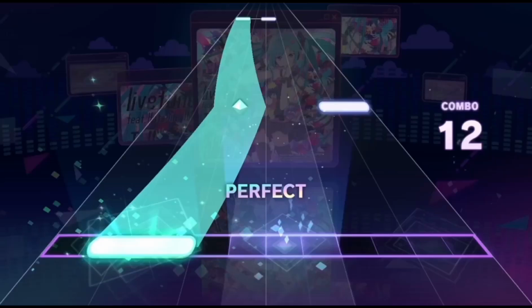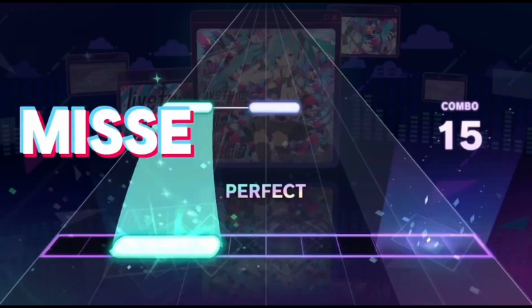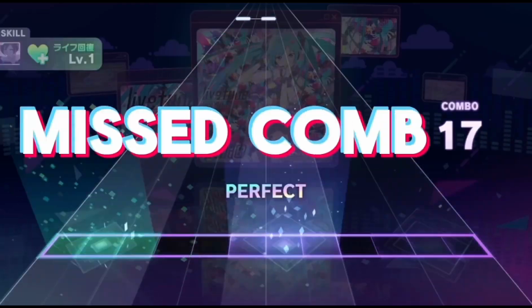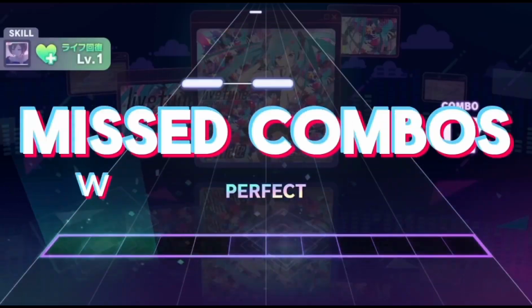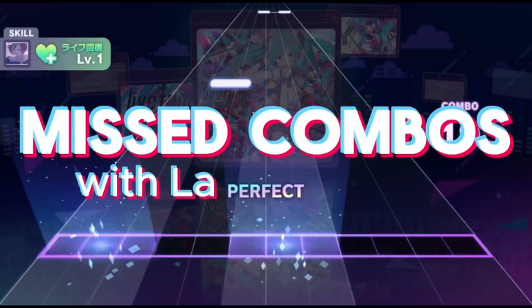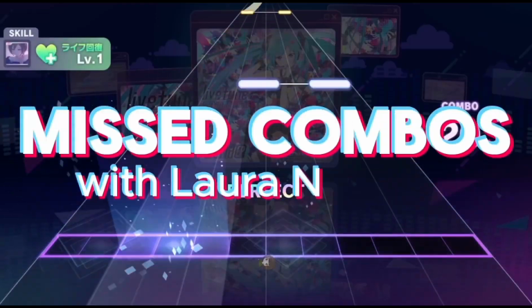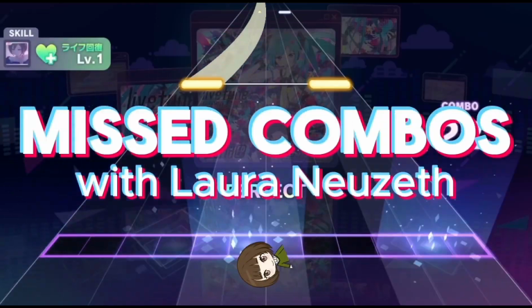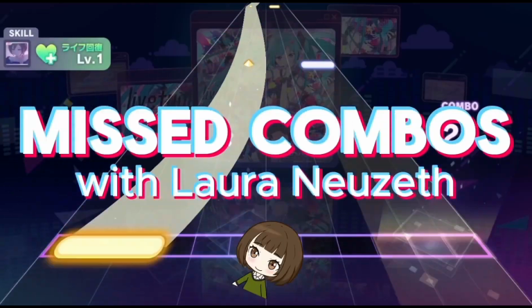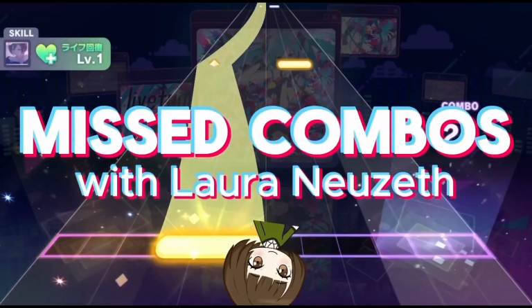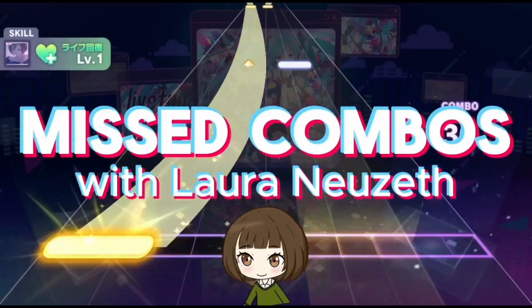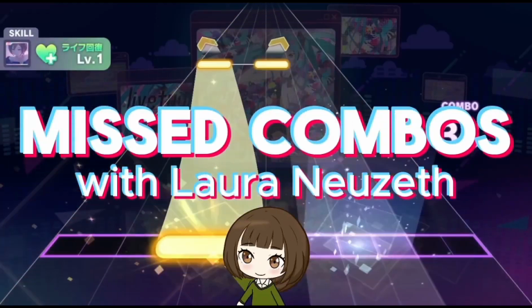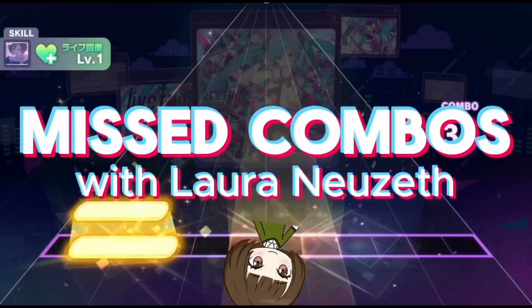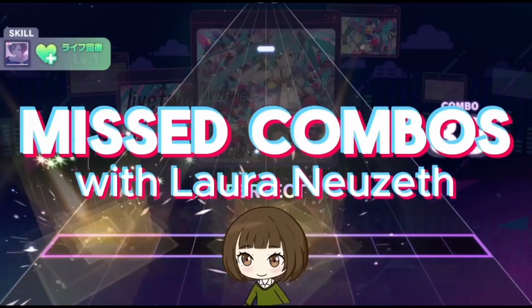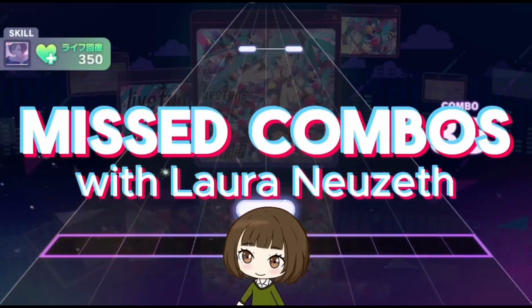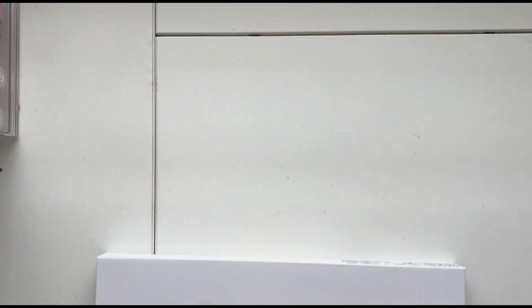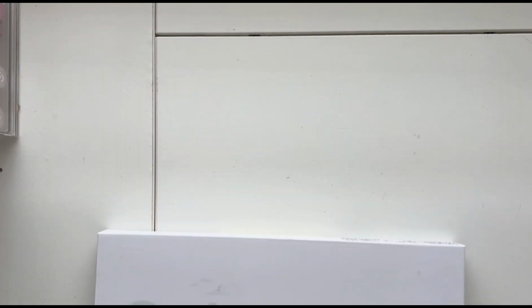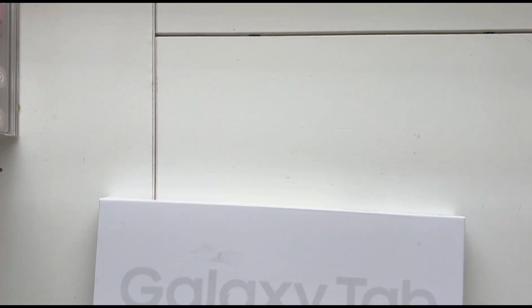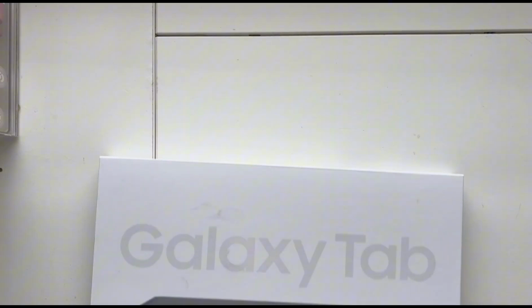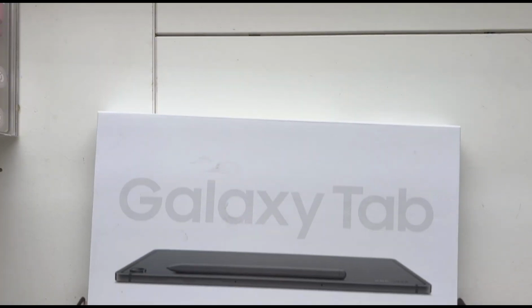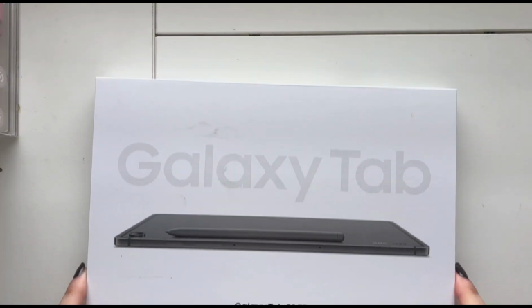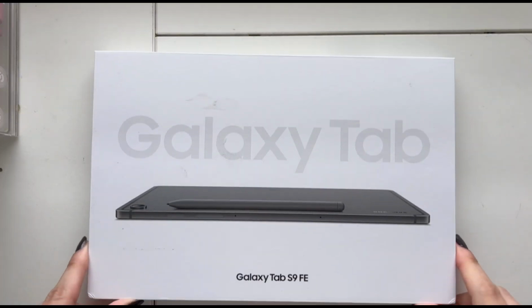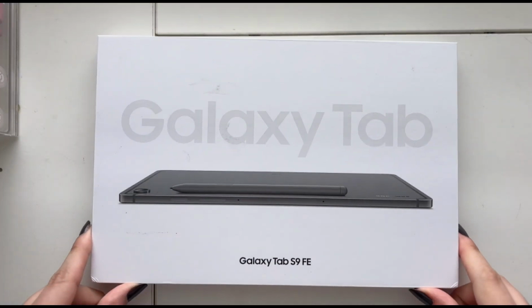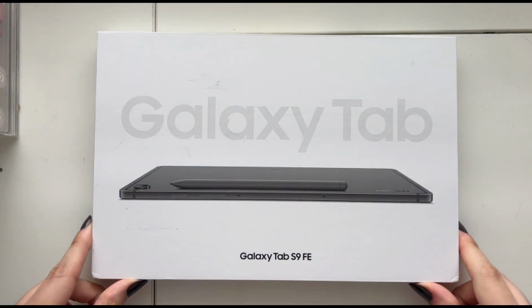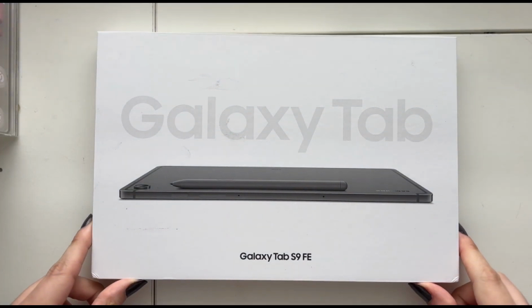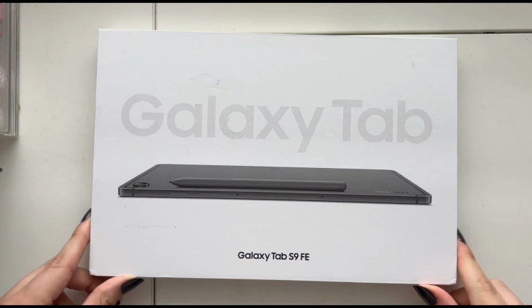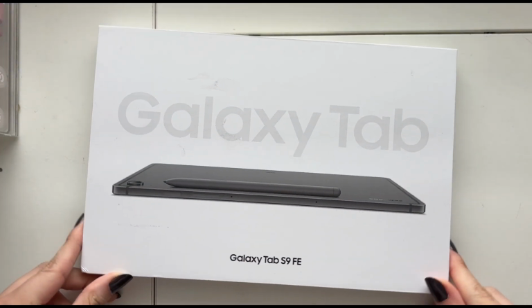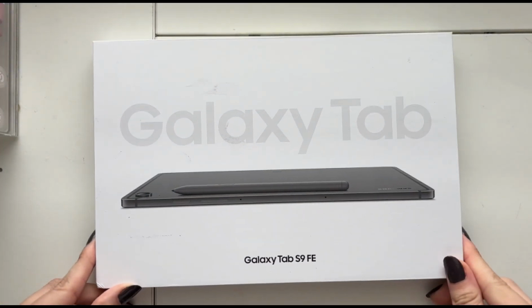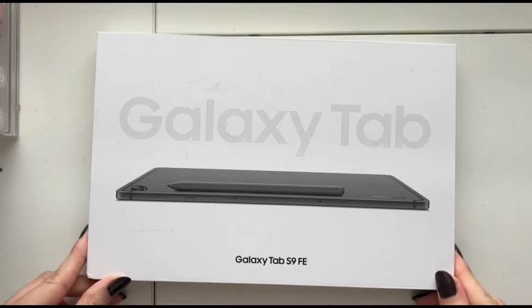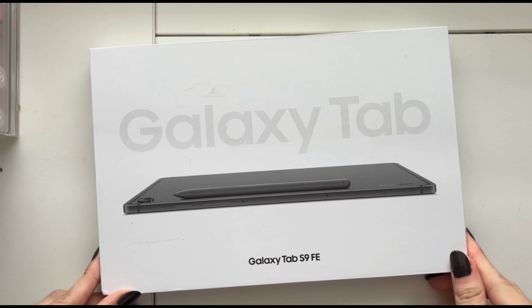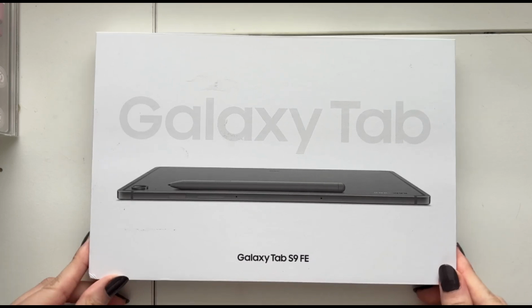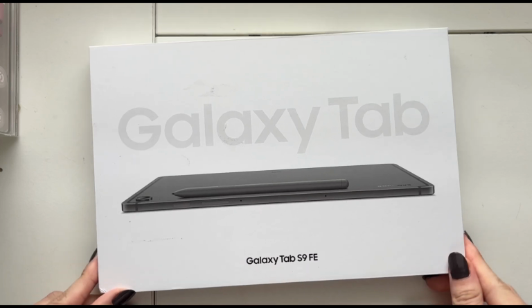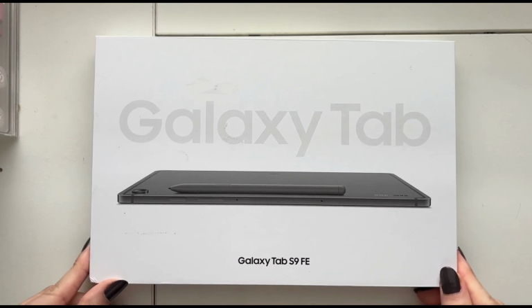Hello everyone and welcome back to Miss Combos with Laura Nusef.